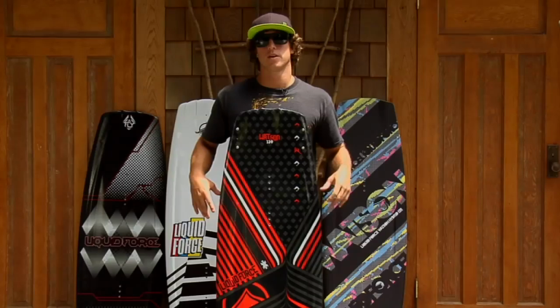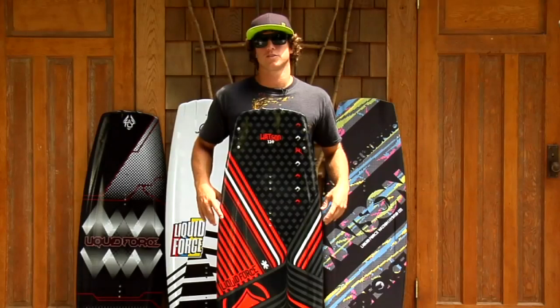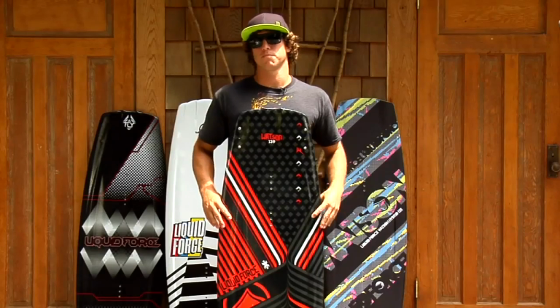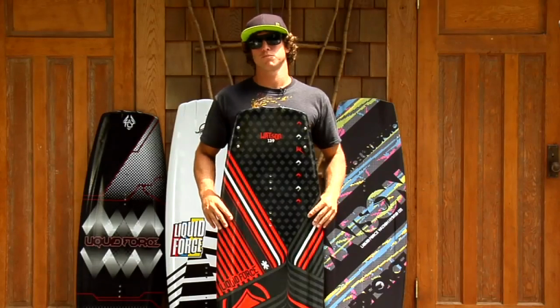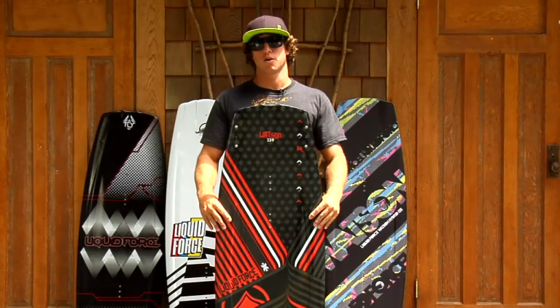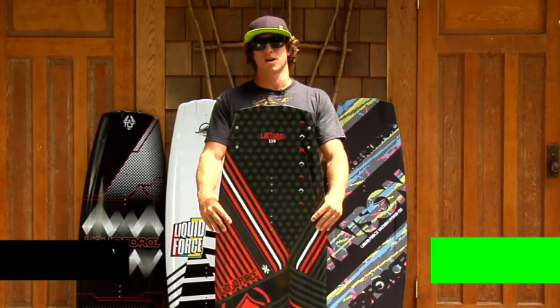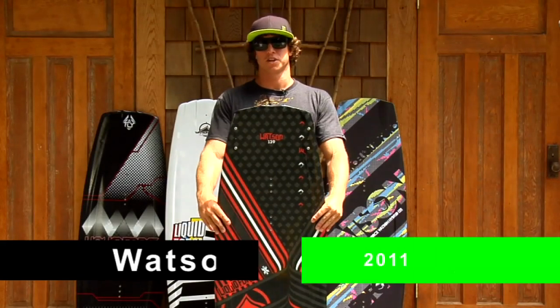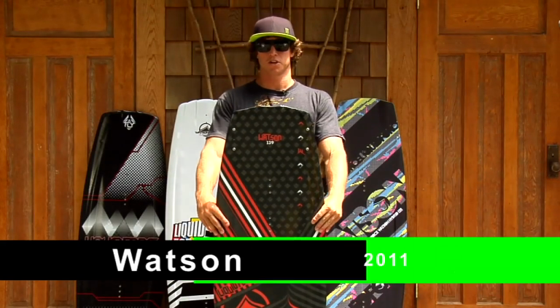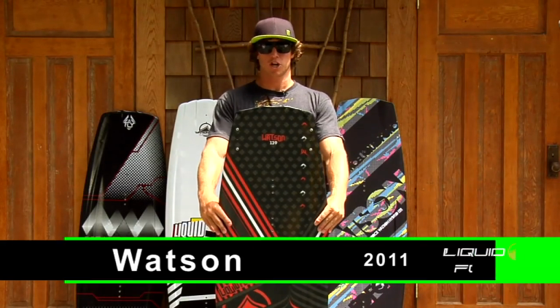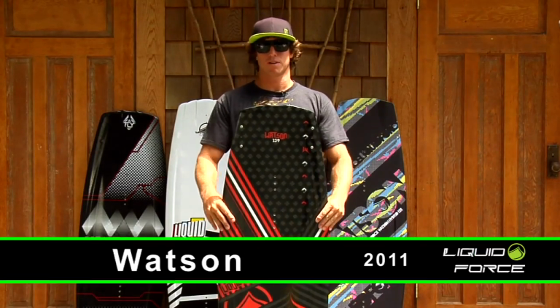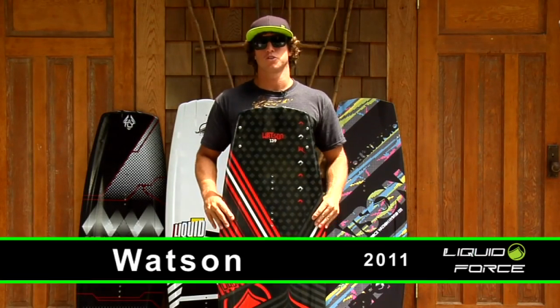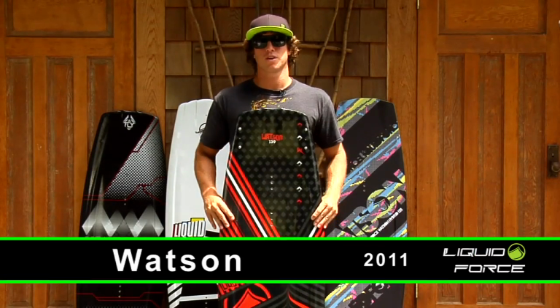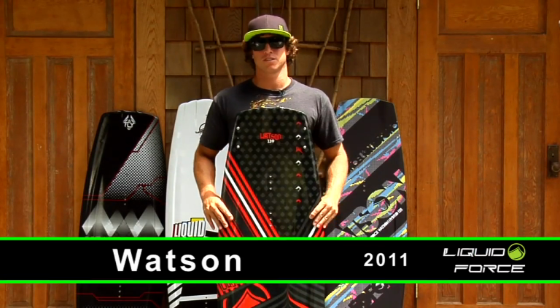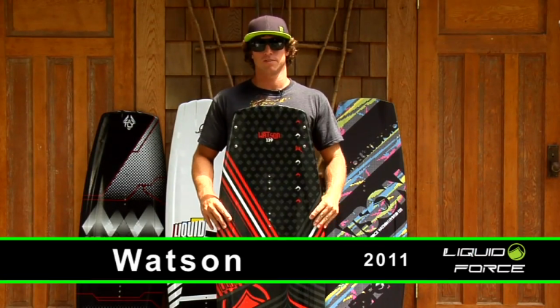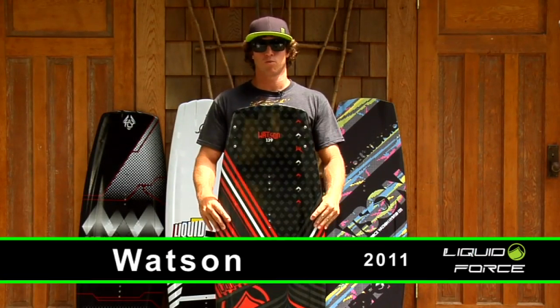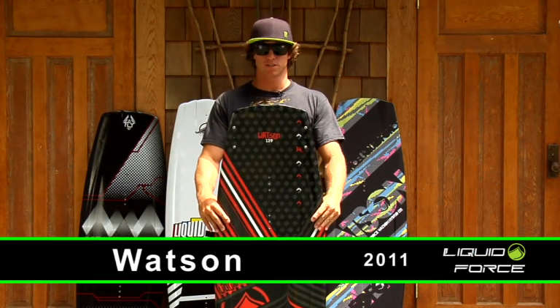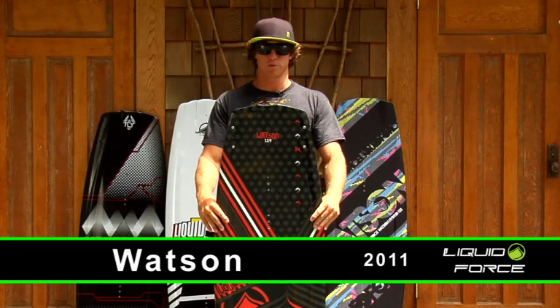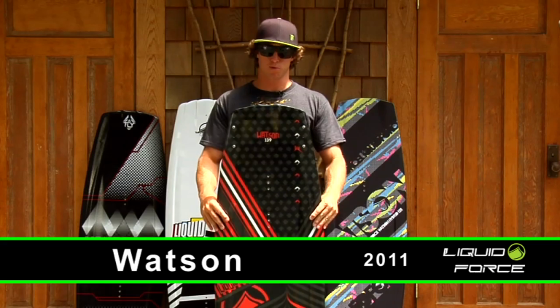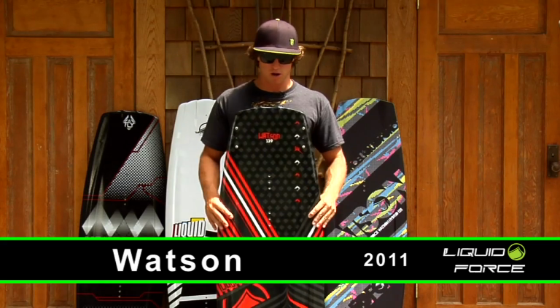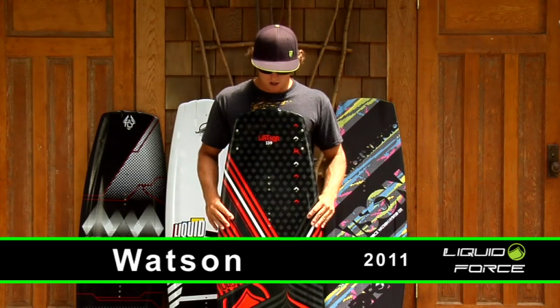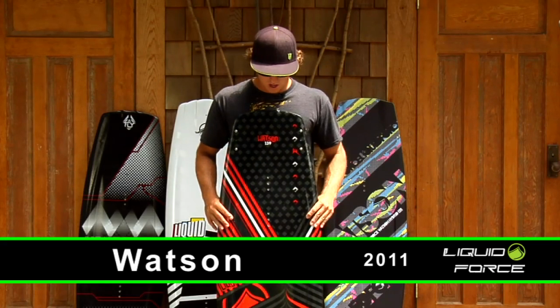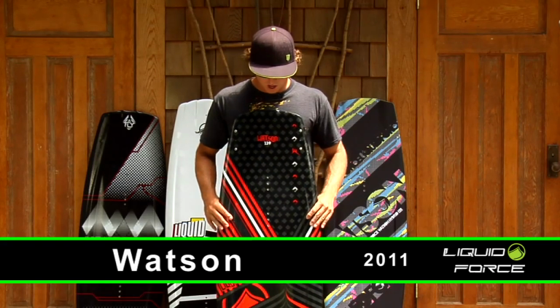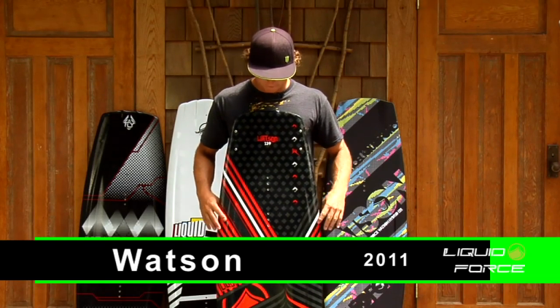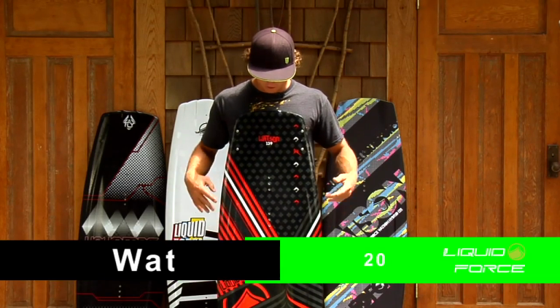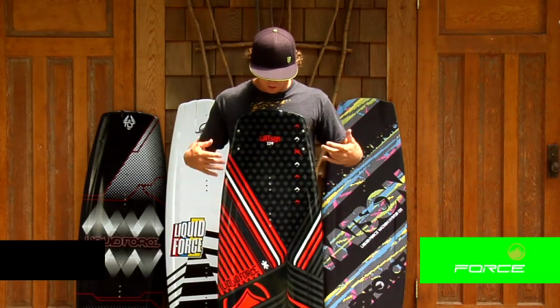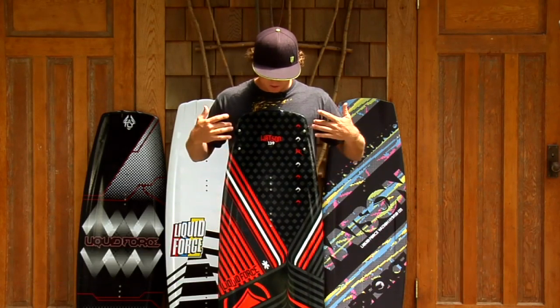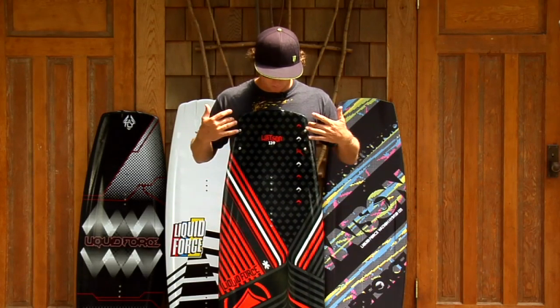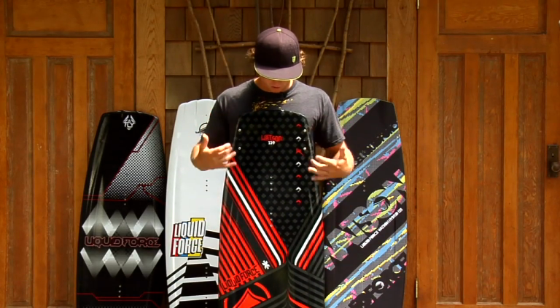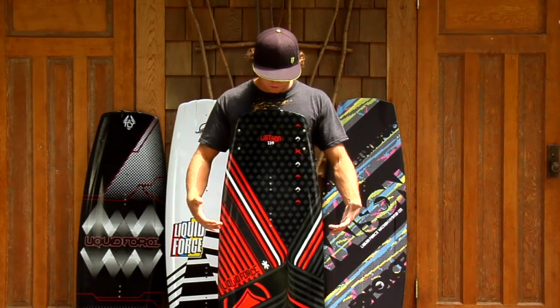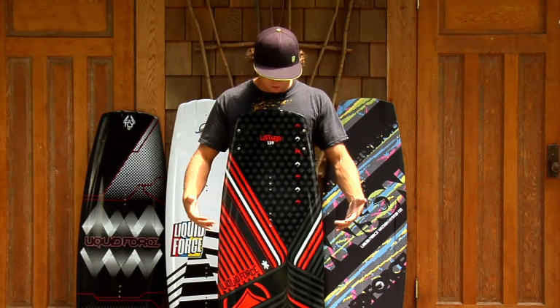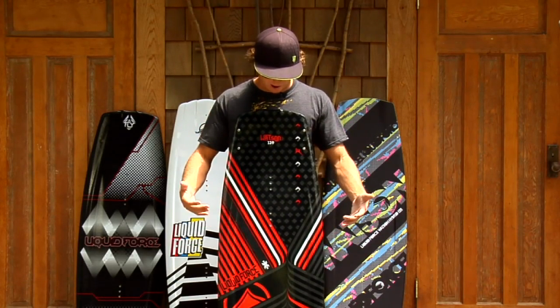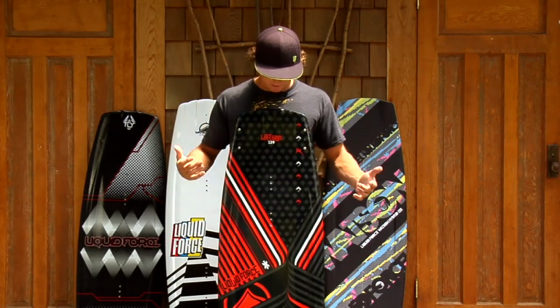What's up? Sean Watson here talking about the 2011 Watson Wakeboard. First off, it's got a real clean graphic.